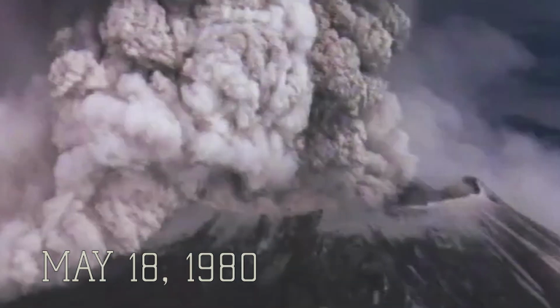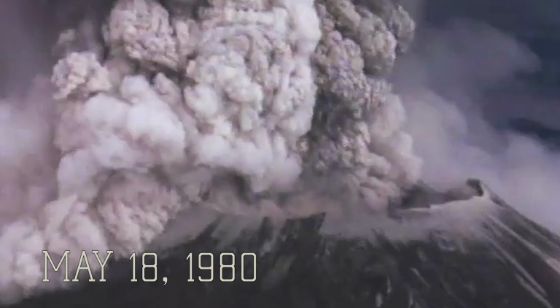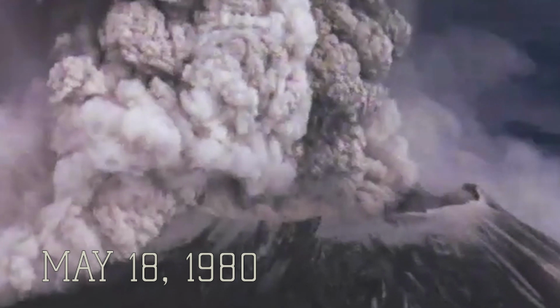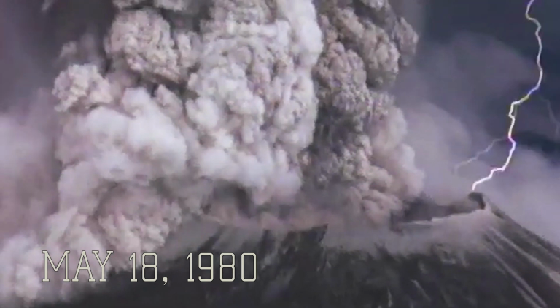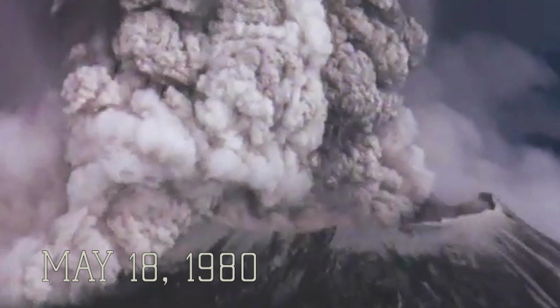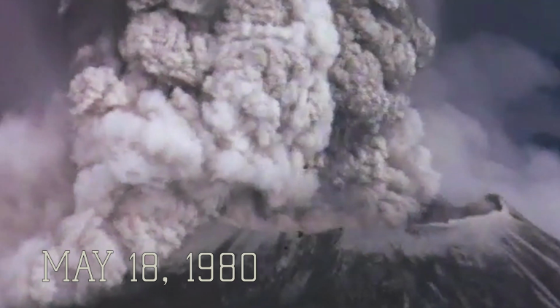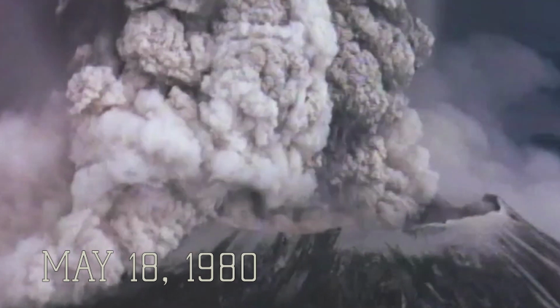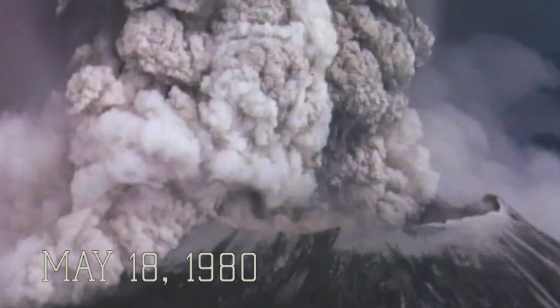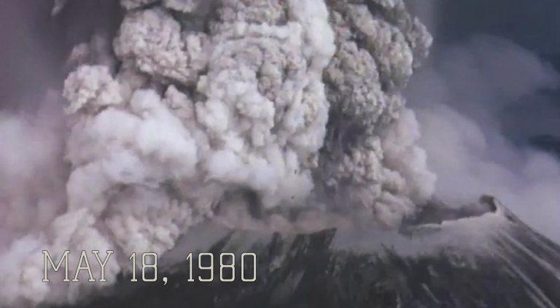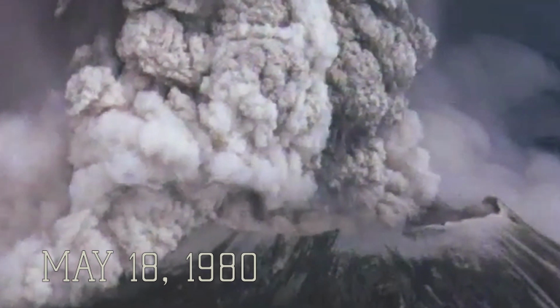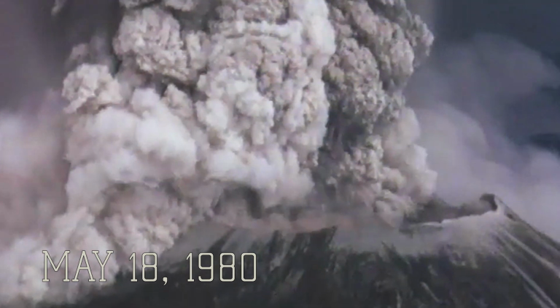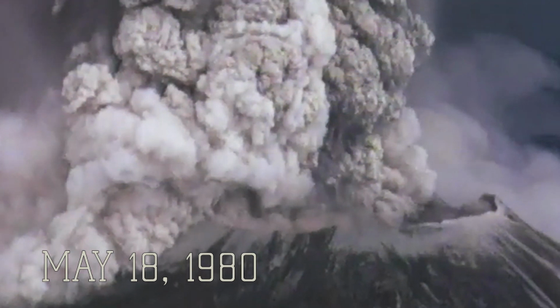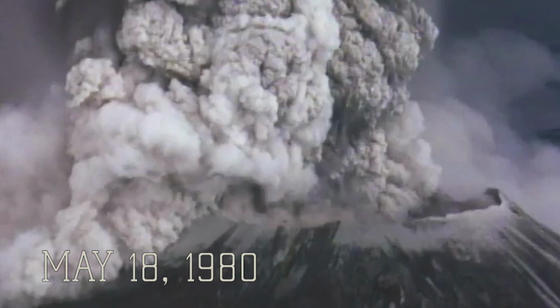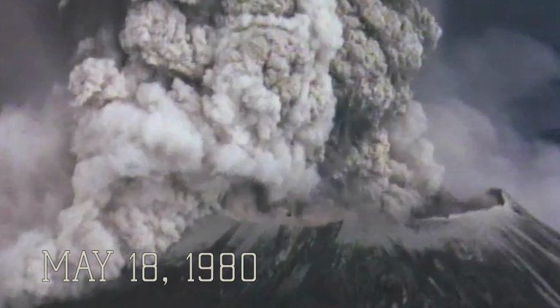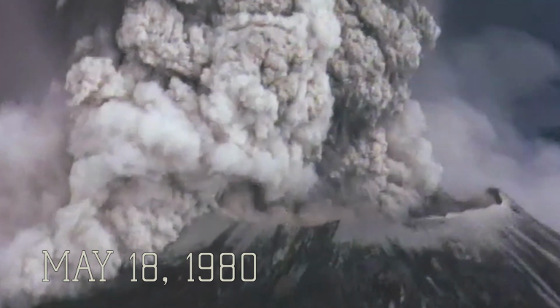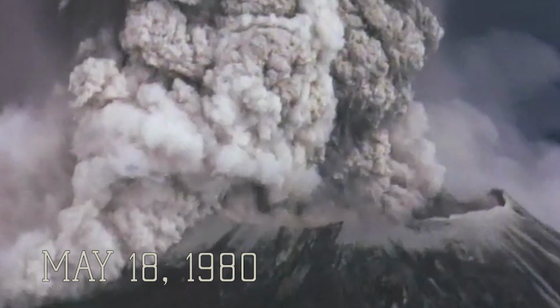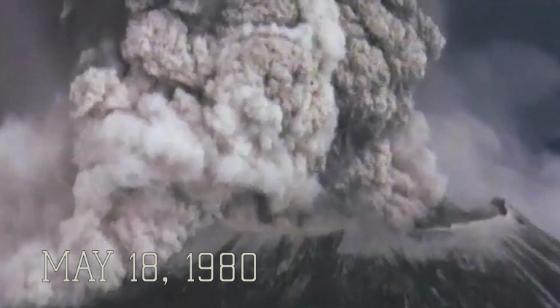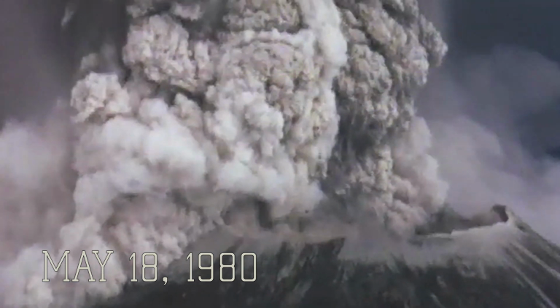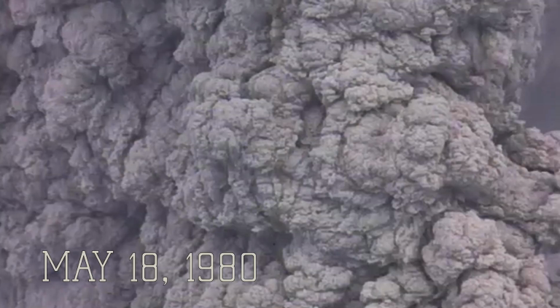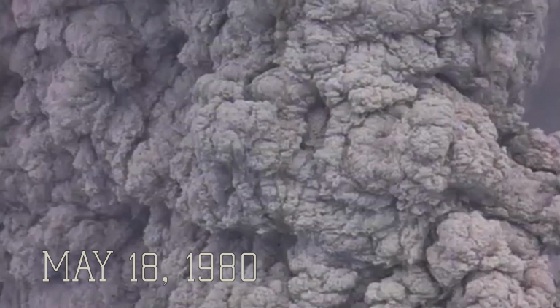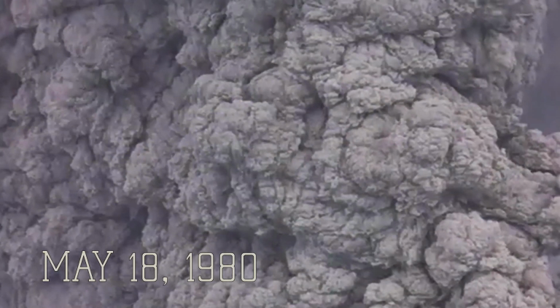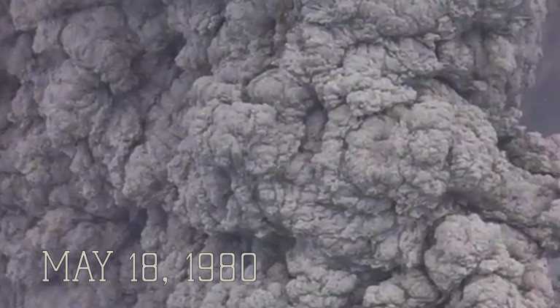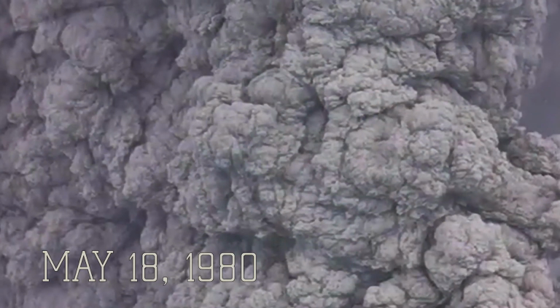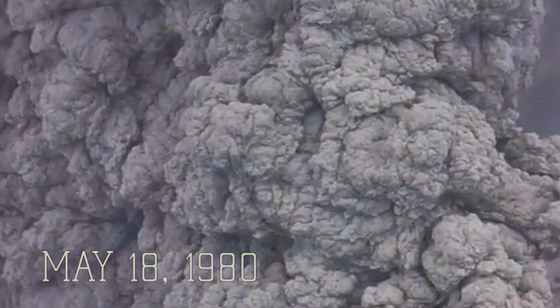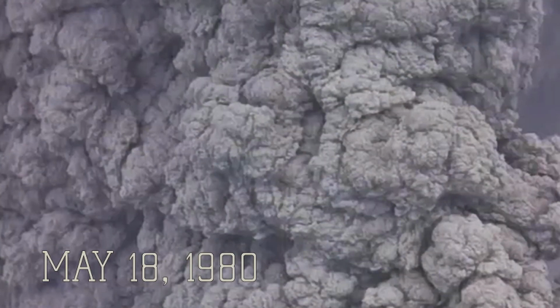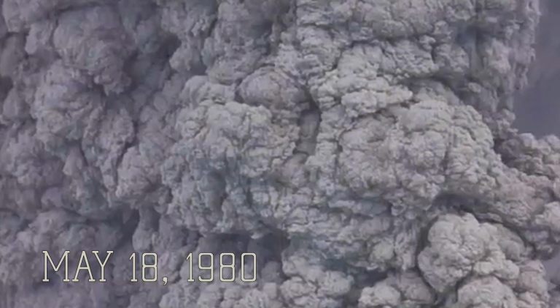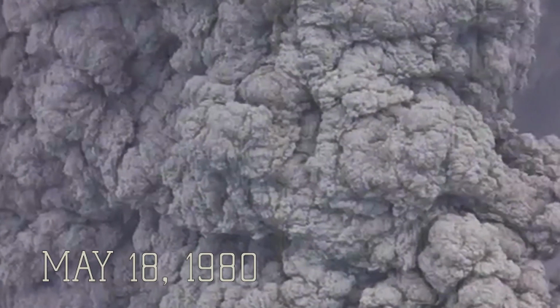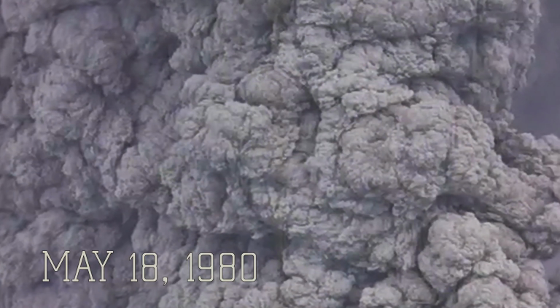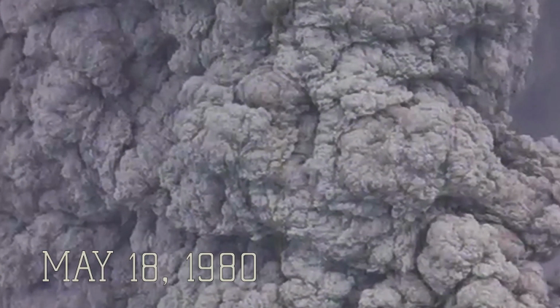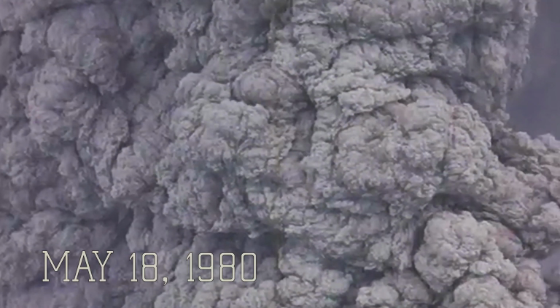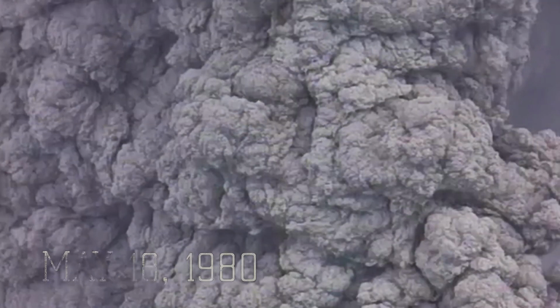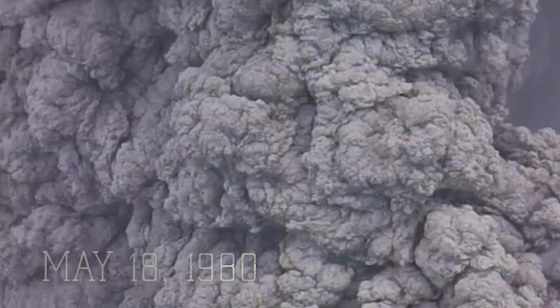The top 1,300 feet of material blasted away, leaving this crater.